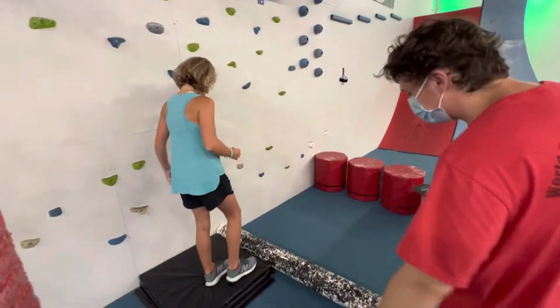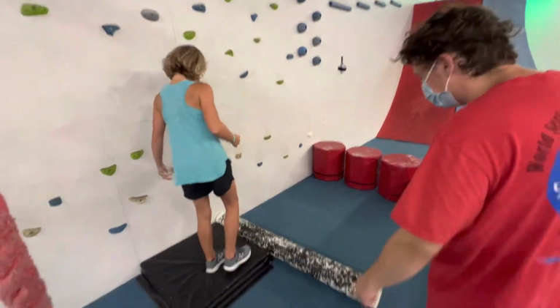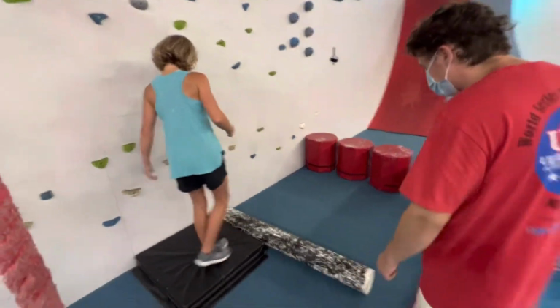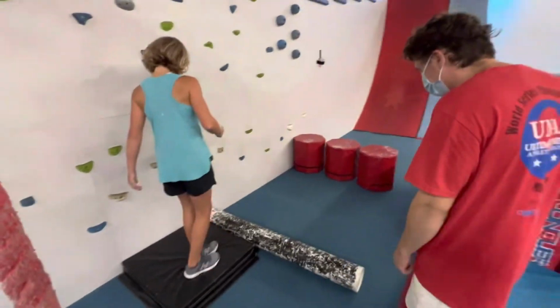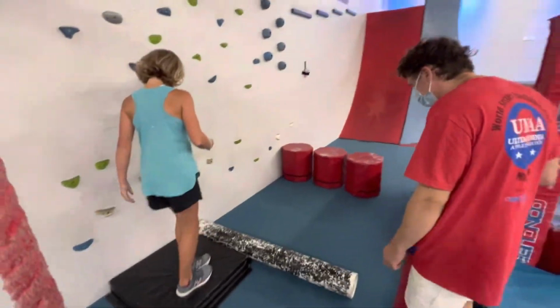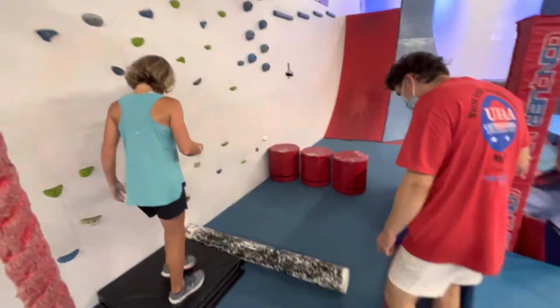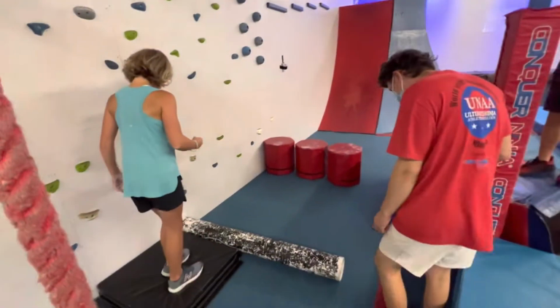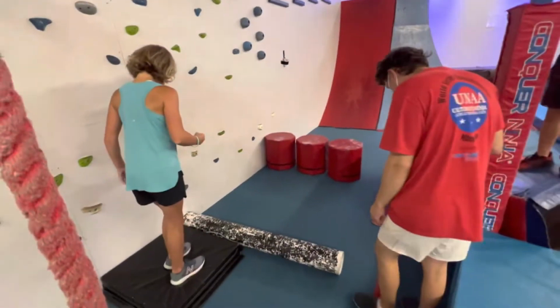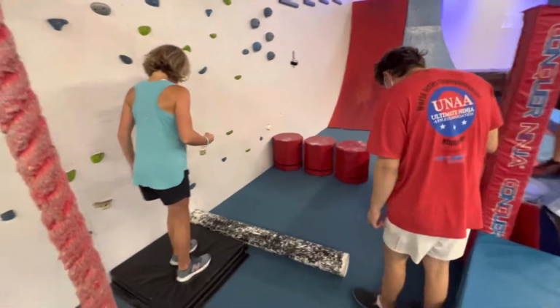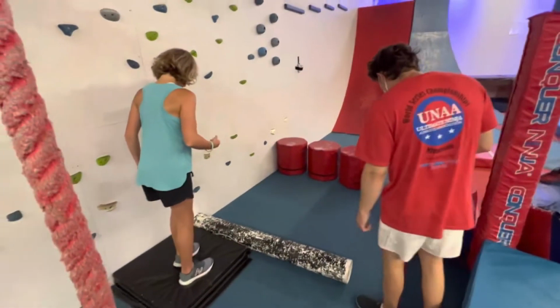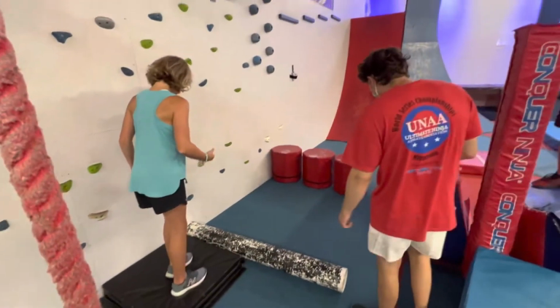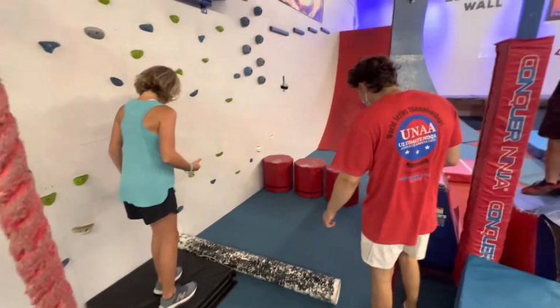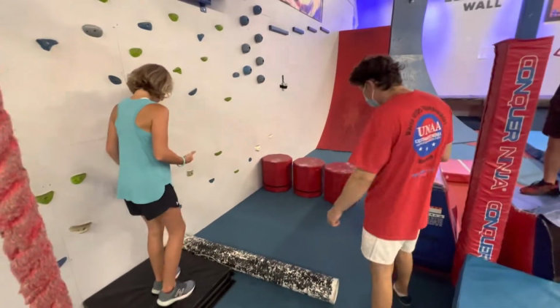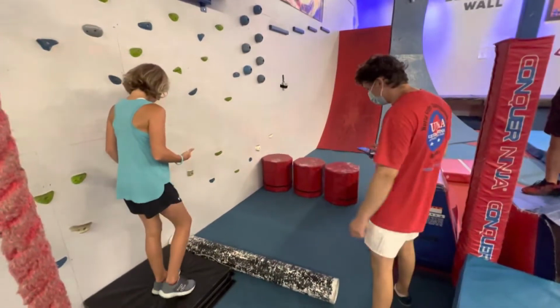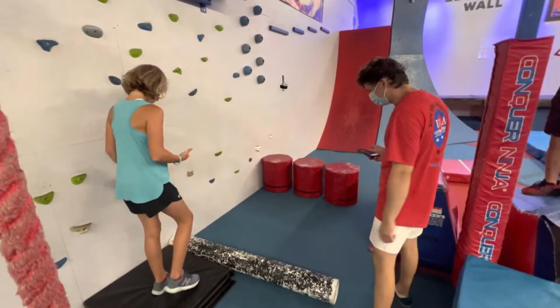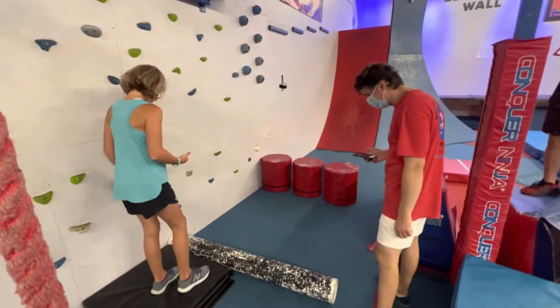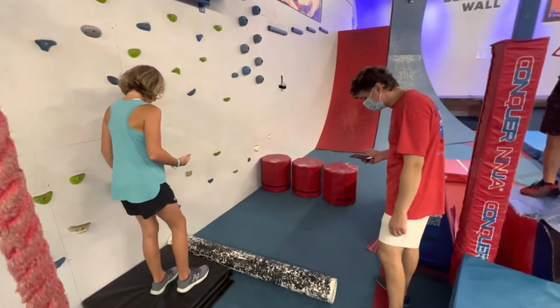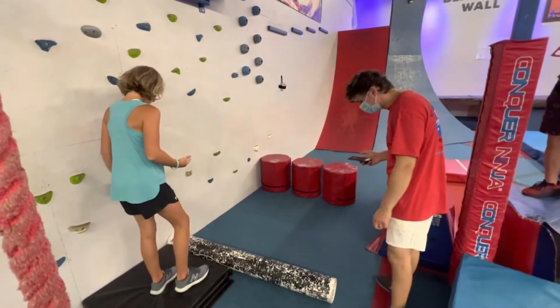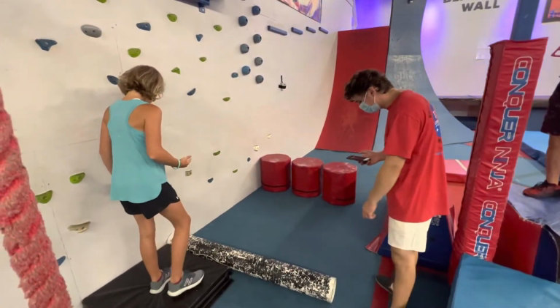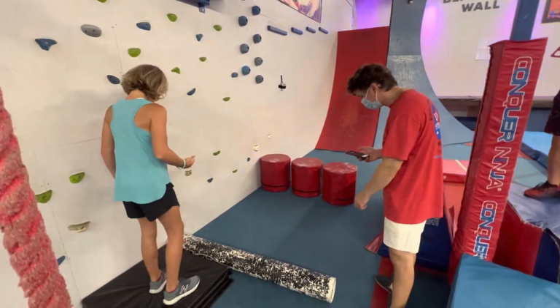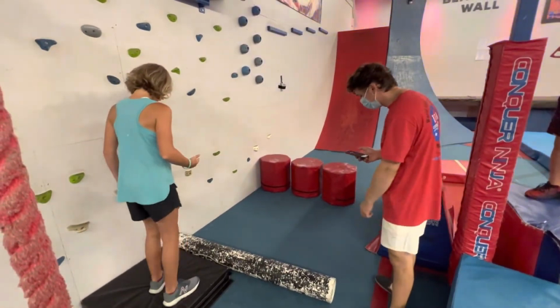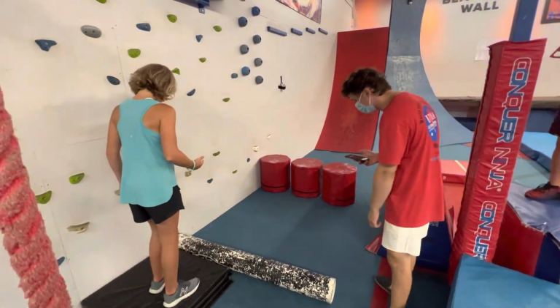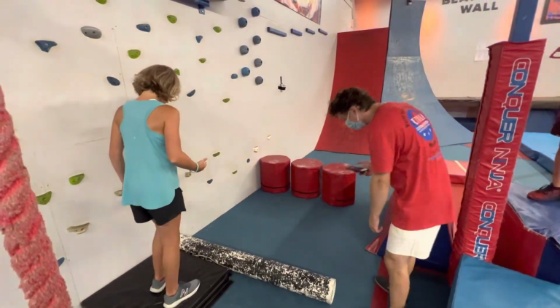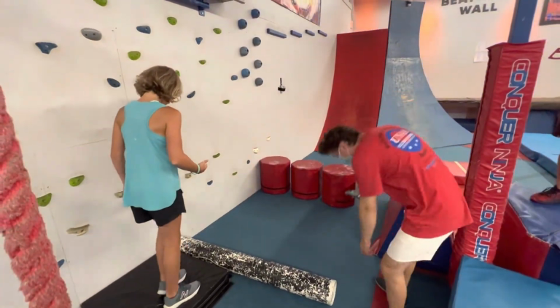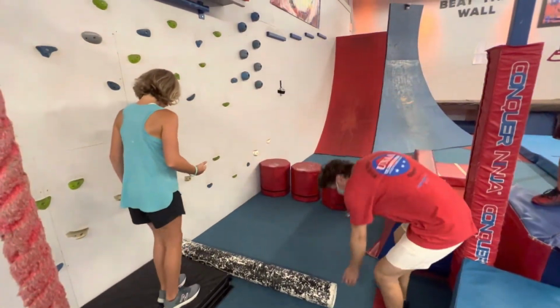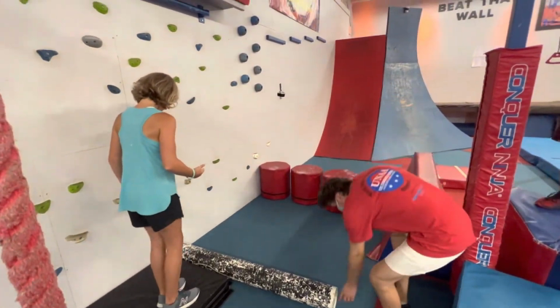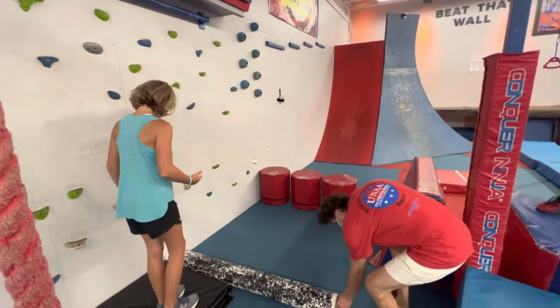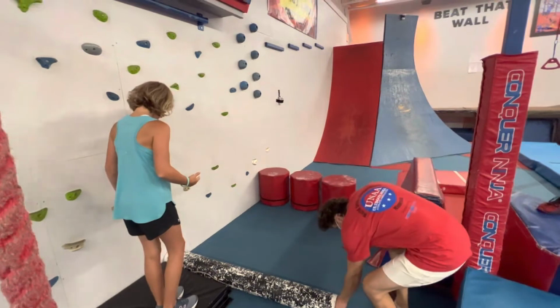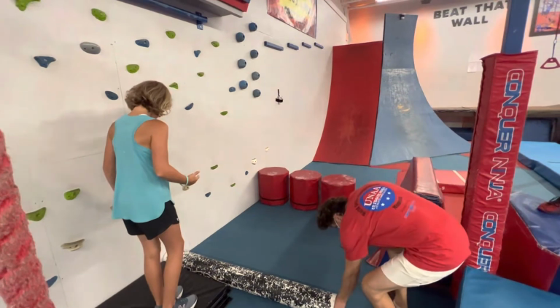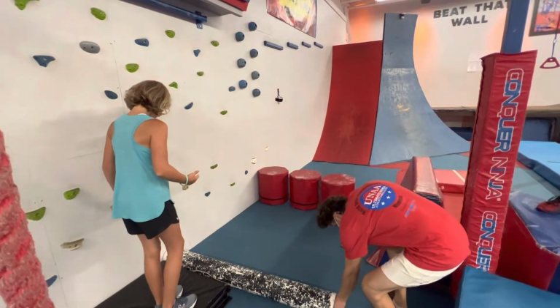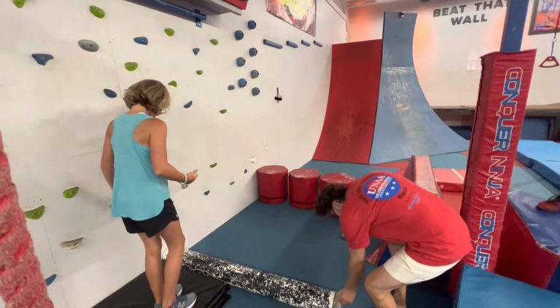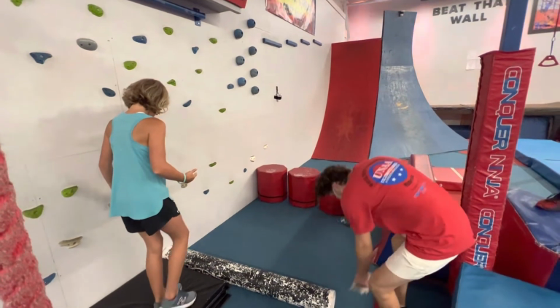All right, Campbell, lift the course. Are you ready? Yes. Set, go.